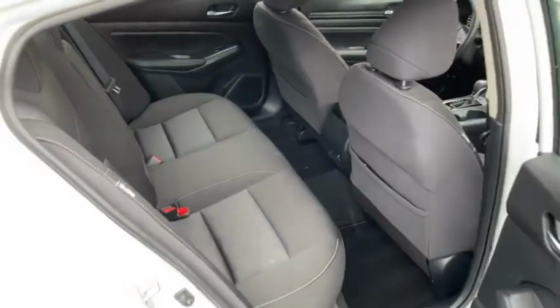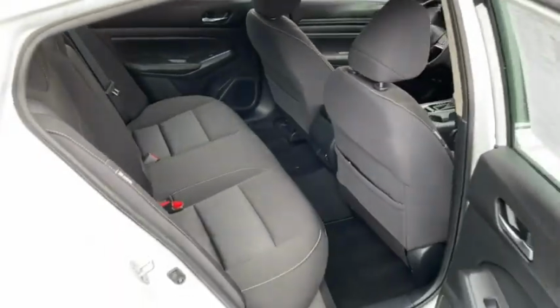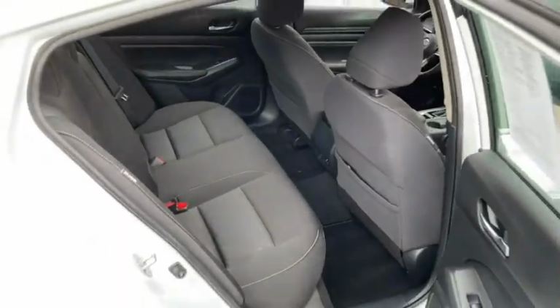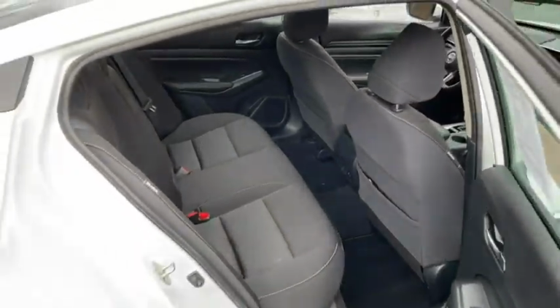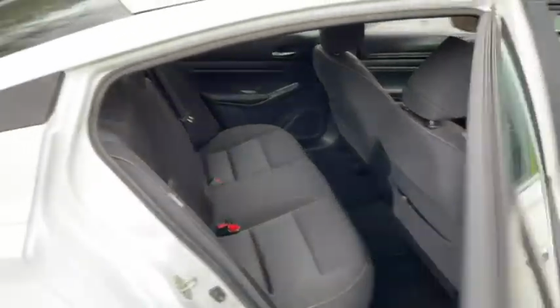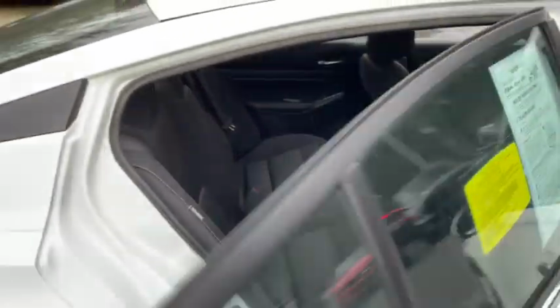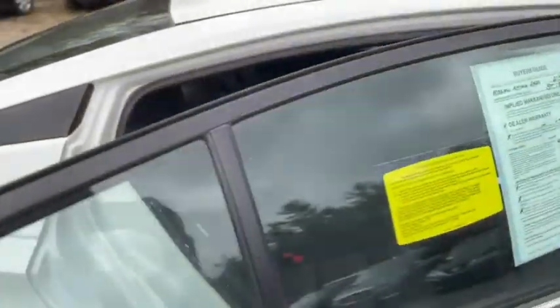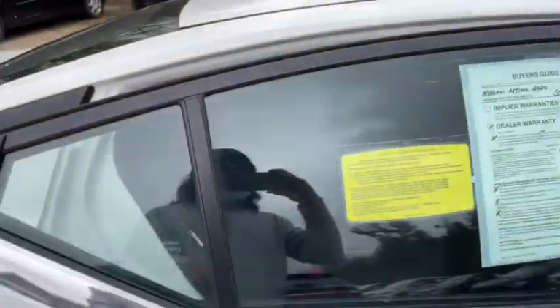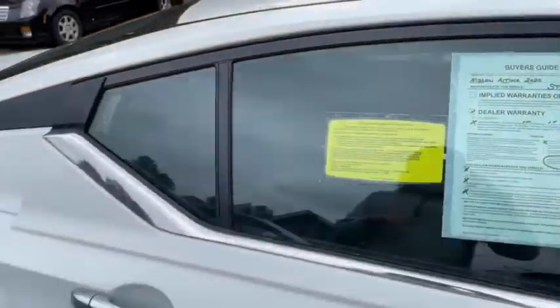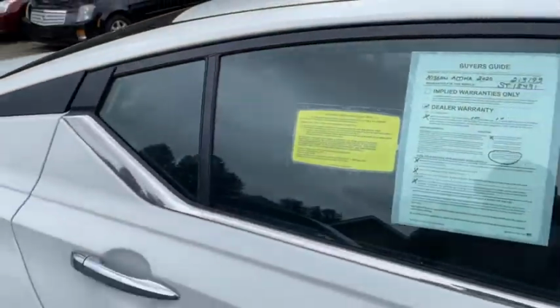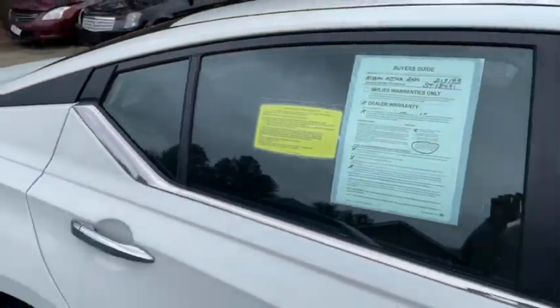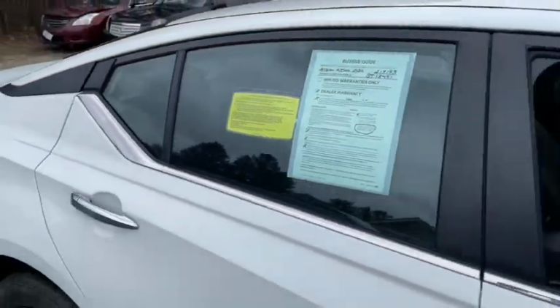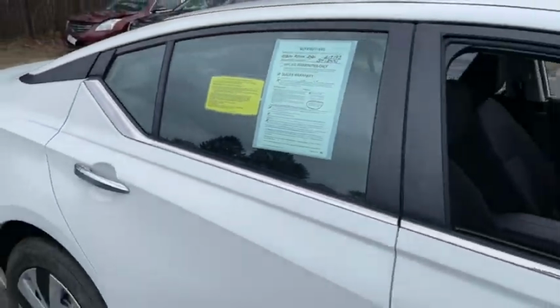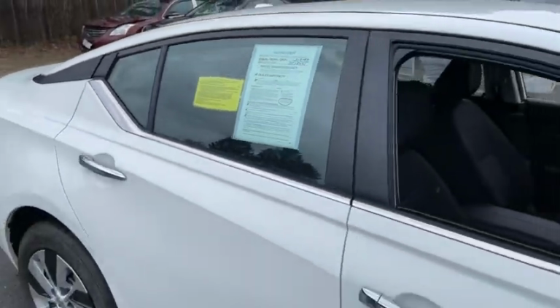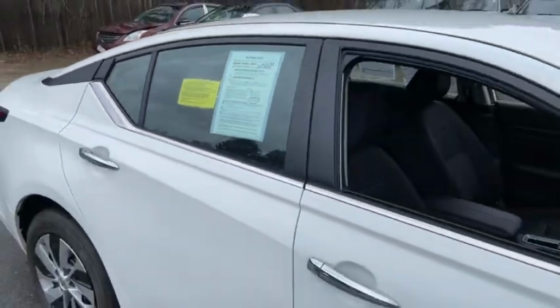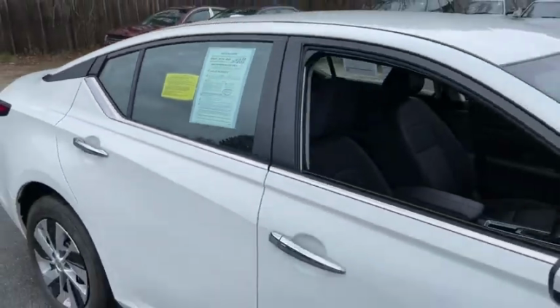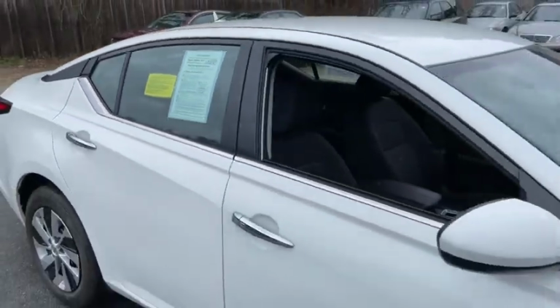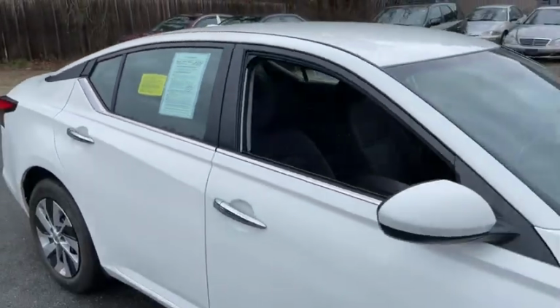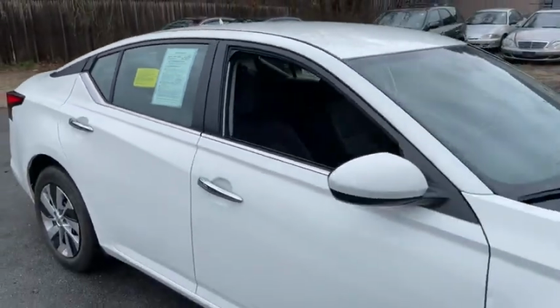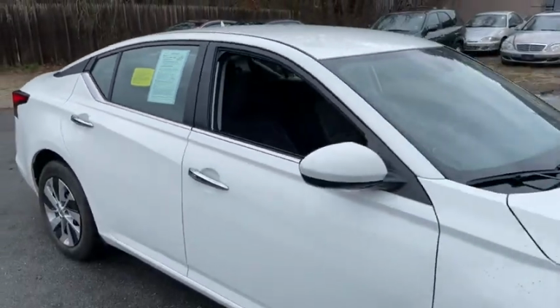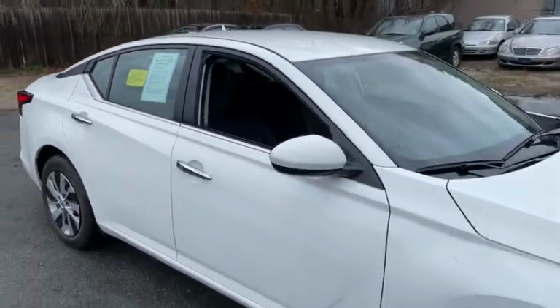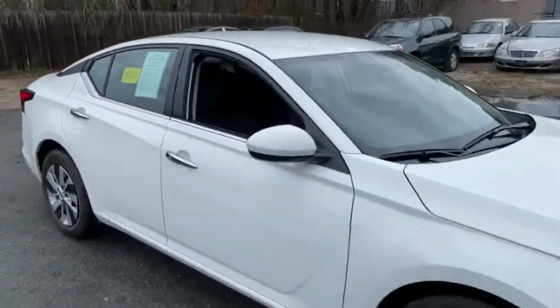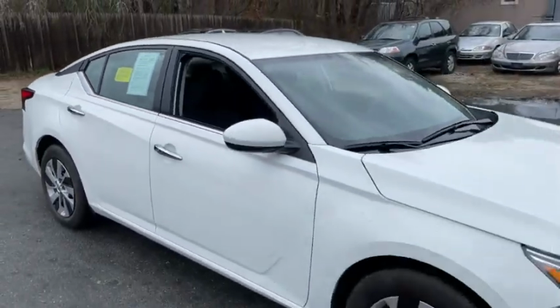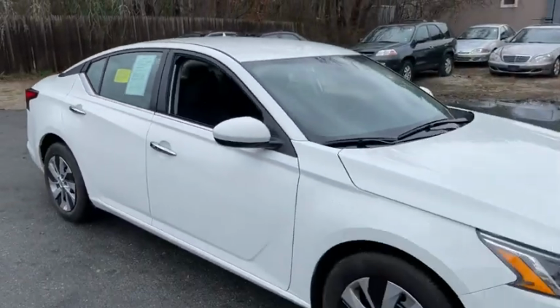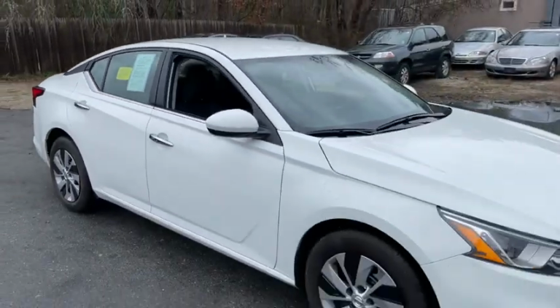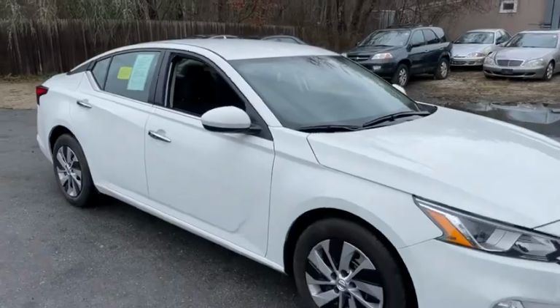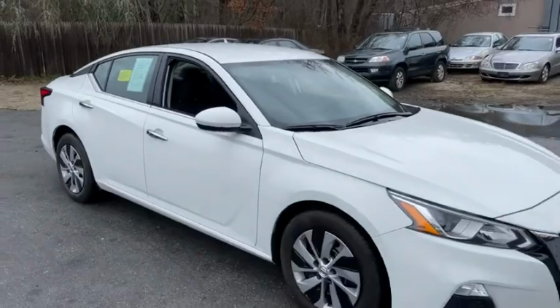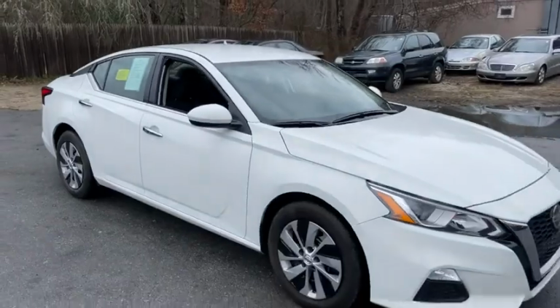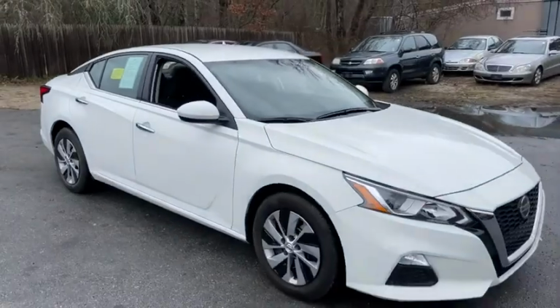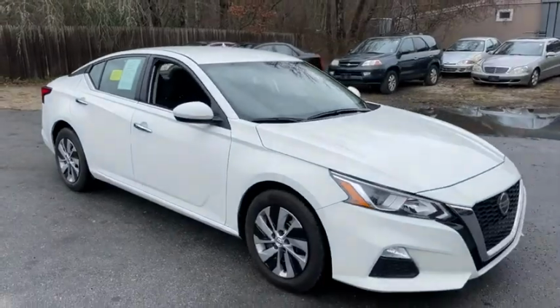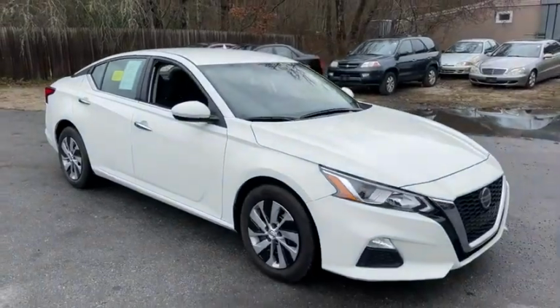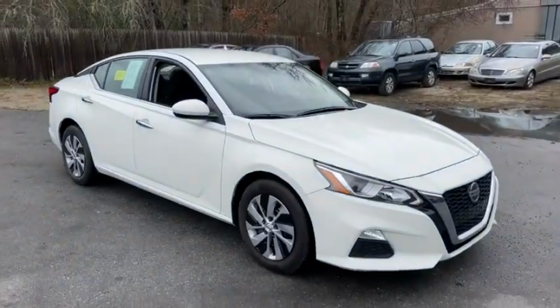This vehicle is Carfax Certified One Owner and qualifies for Carfax Buy Back Guarantee.